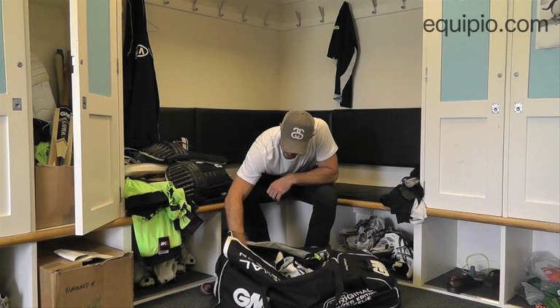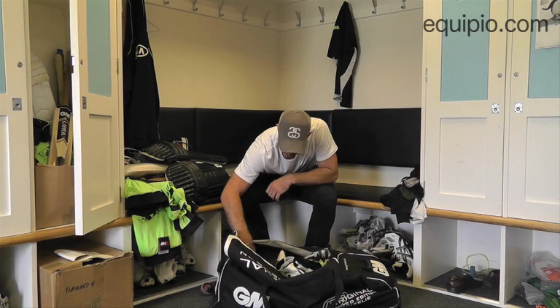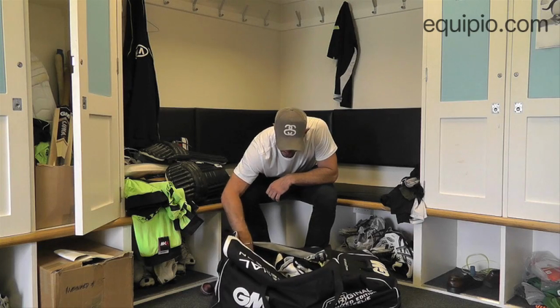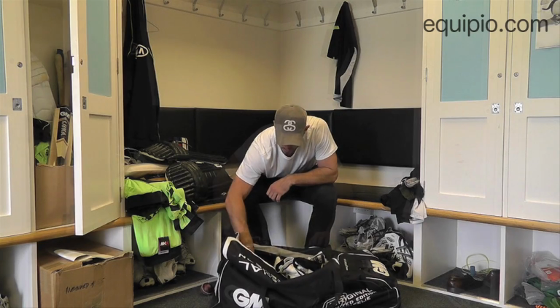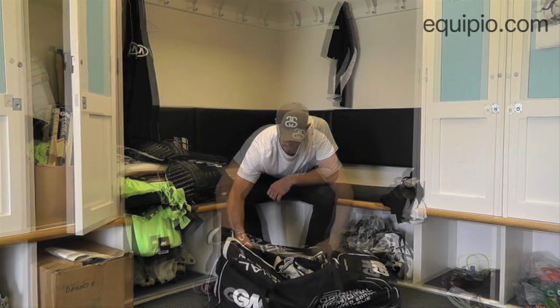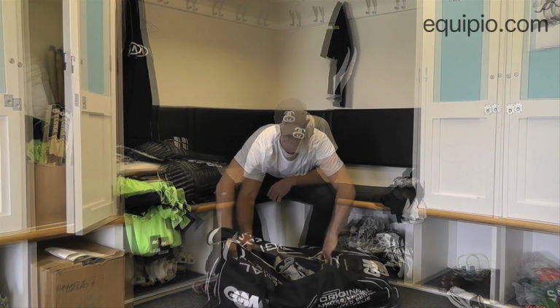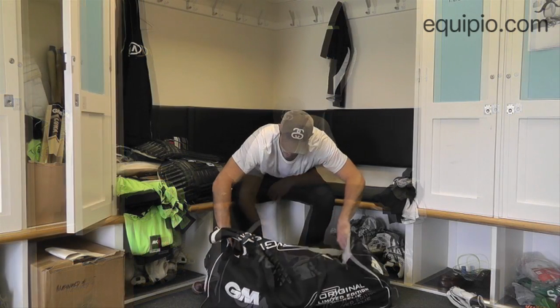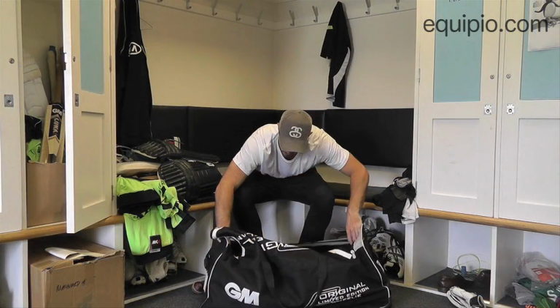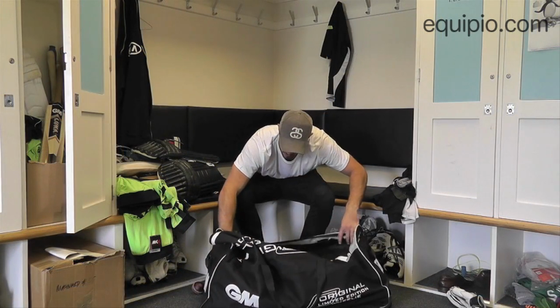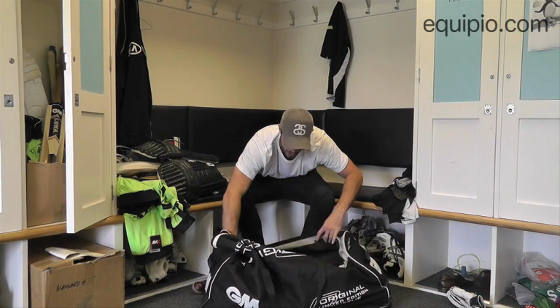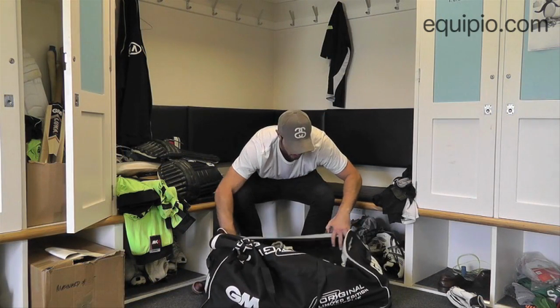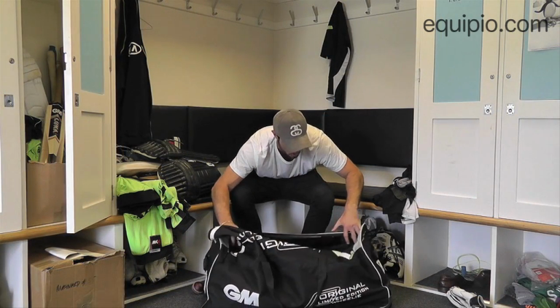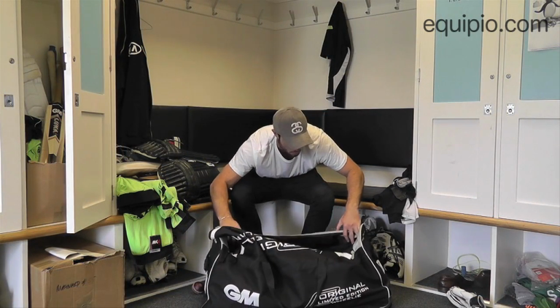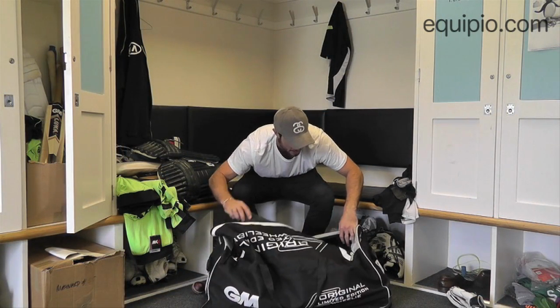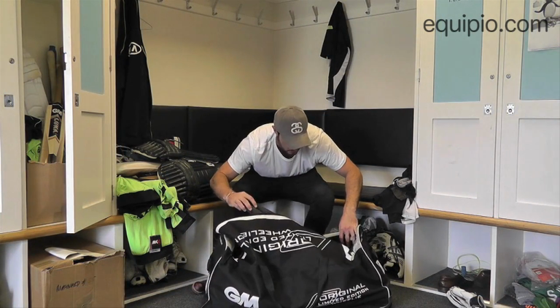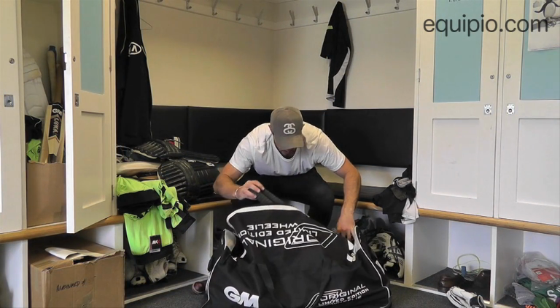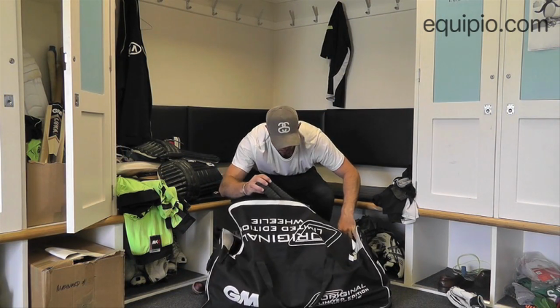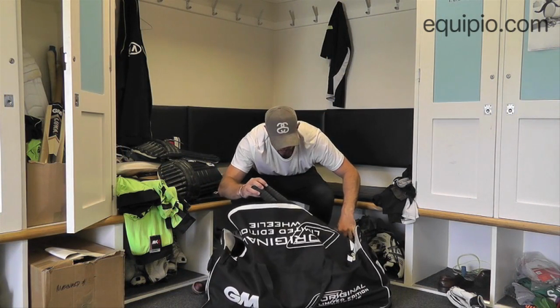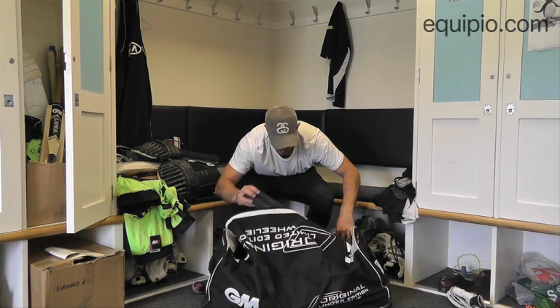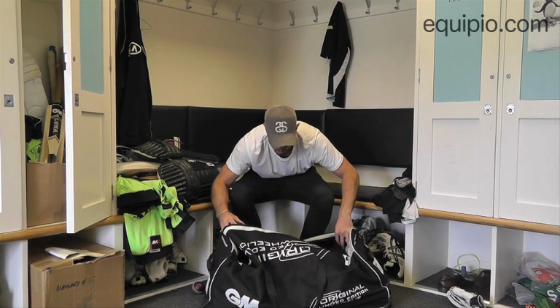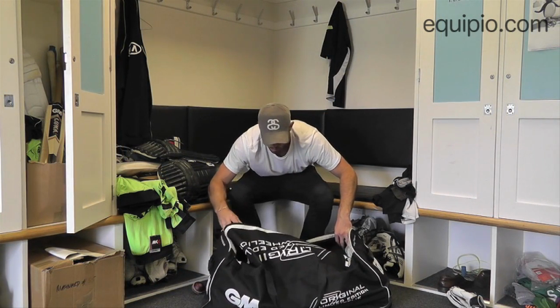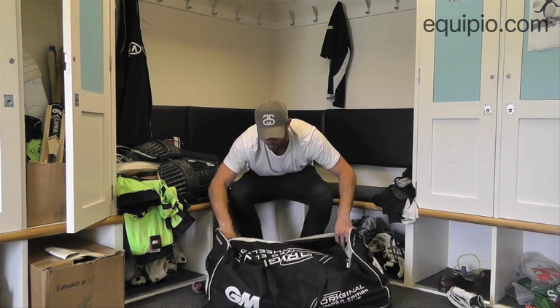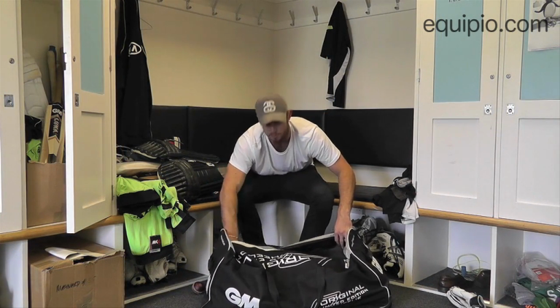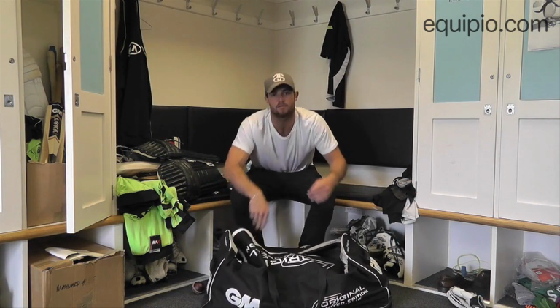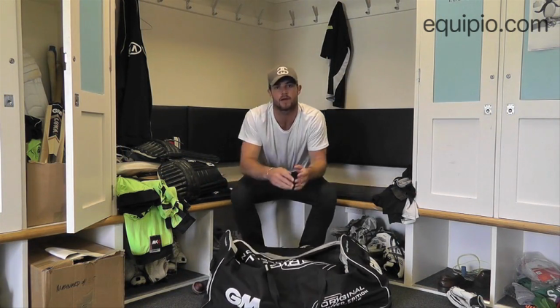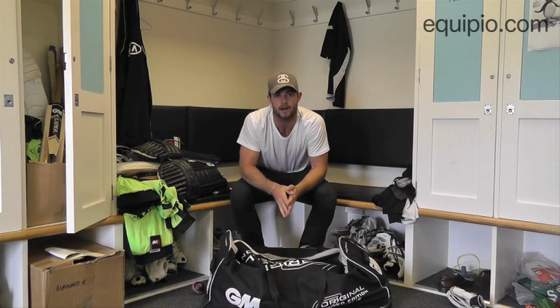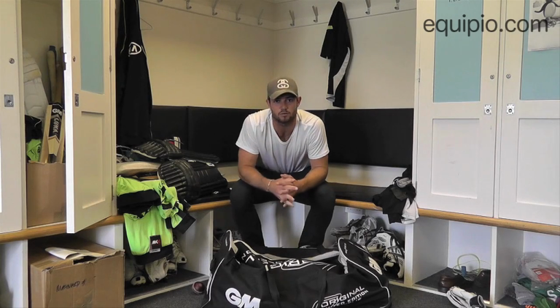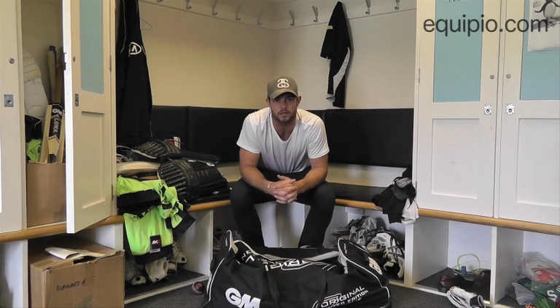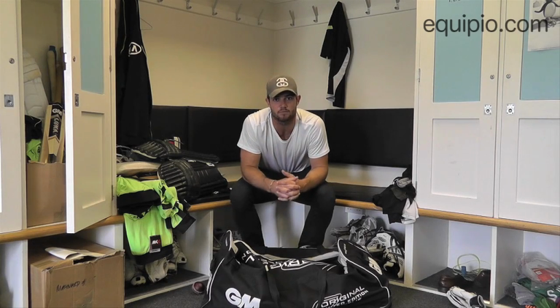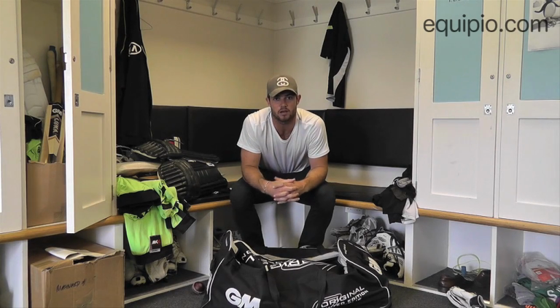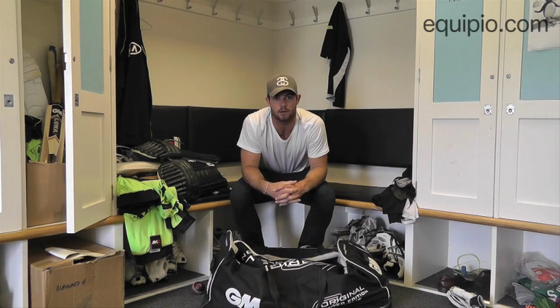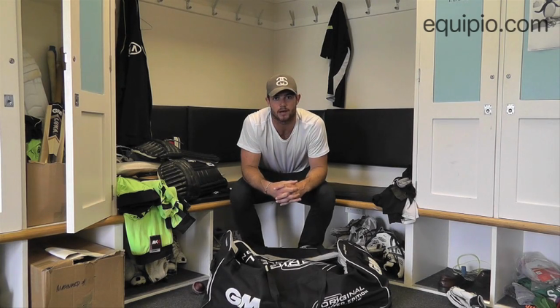And apart from that, a couple more bats and gloves, but apart from that, that is what is in my kit bag.